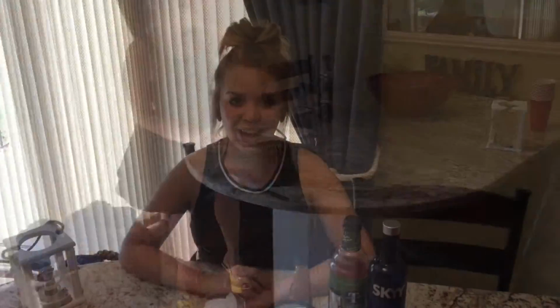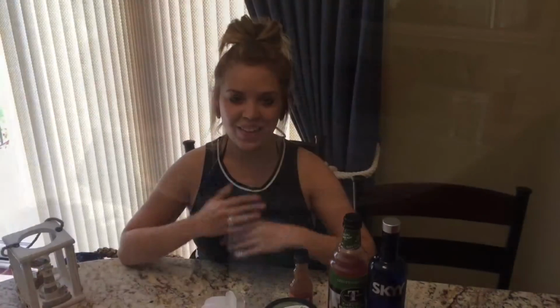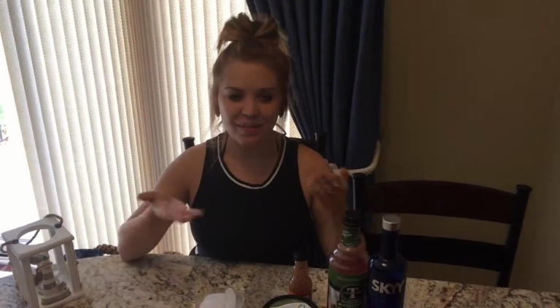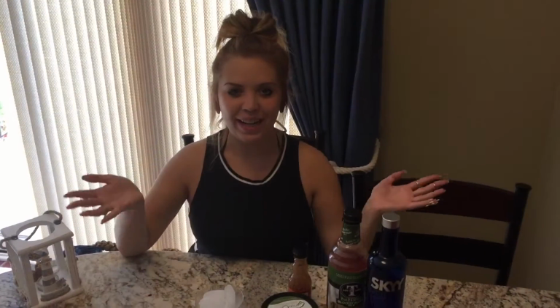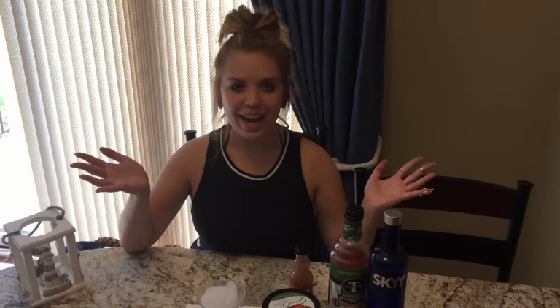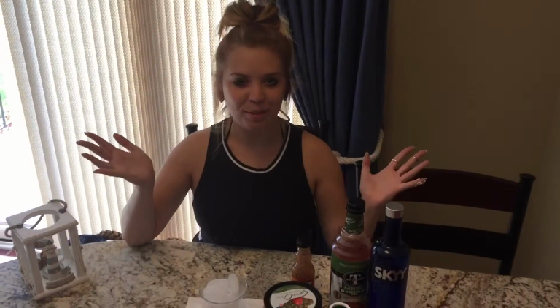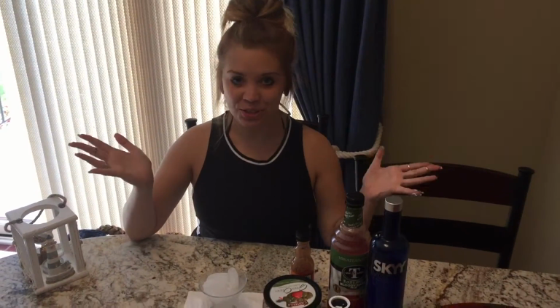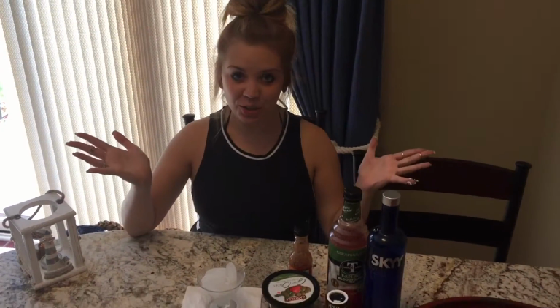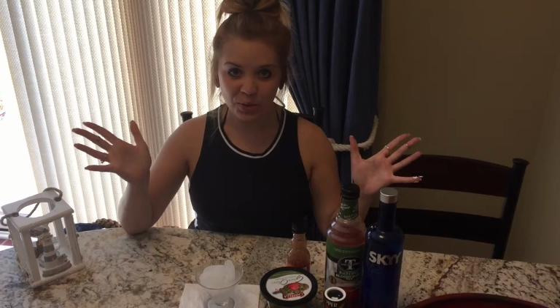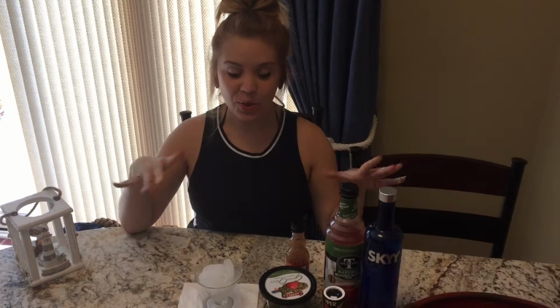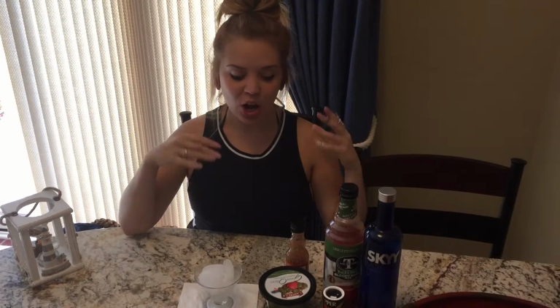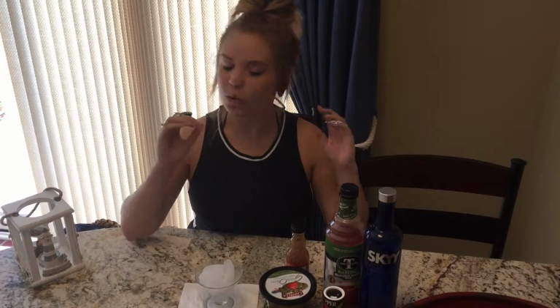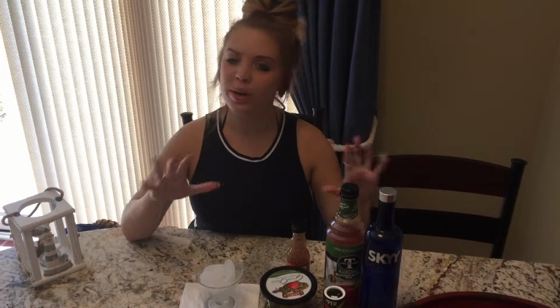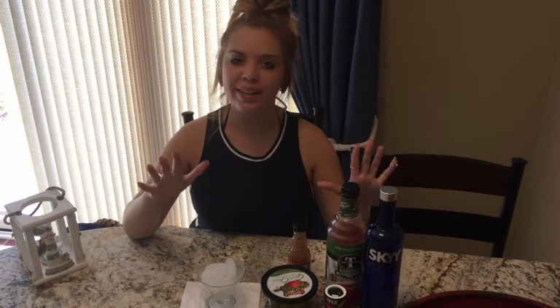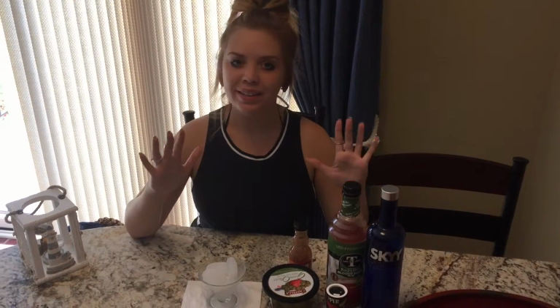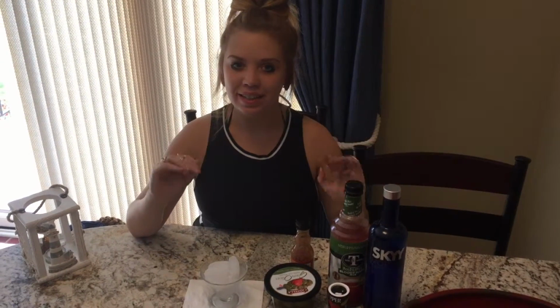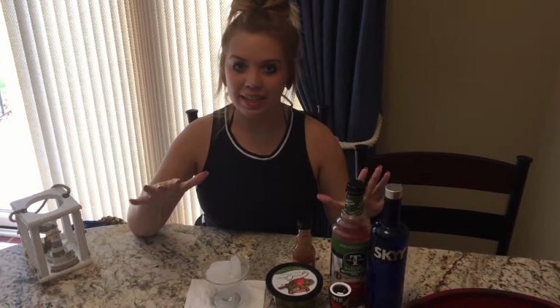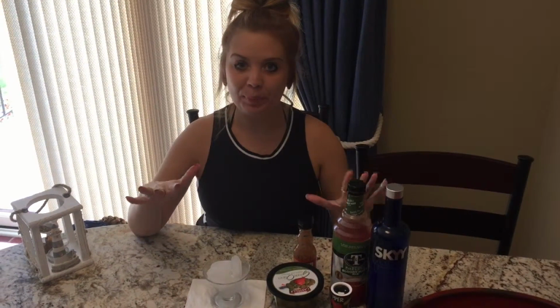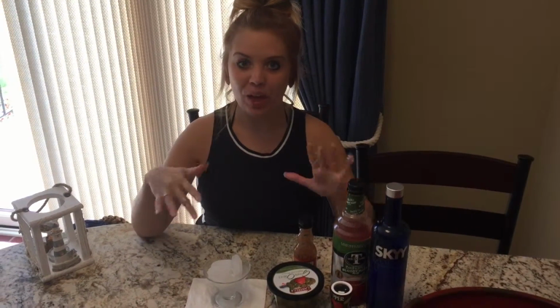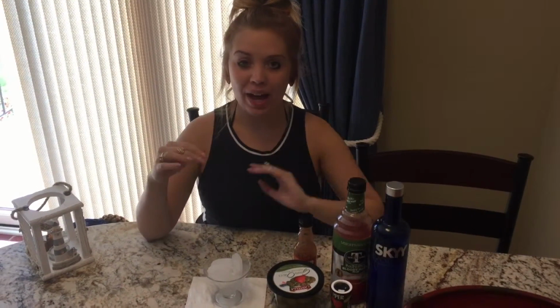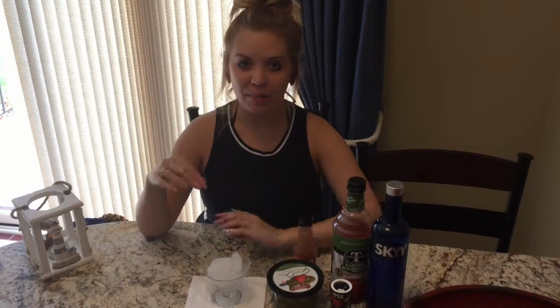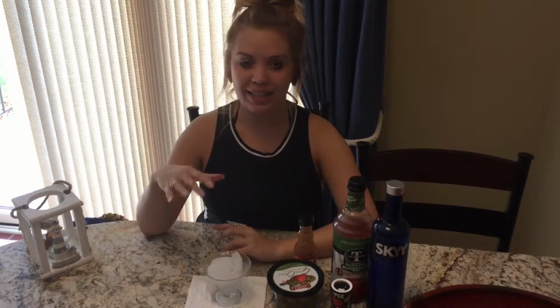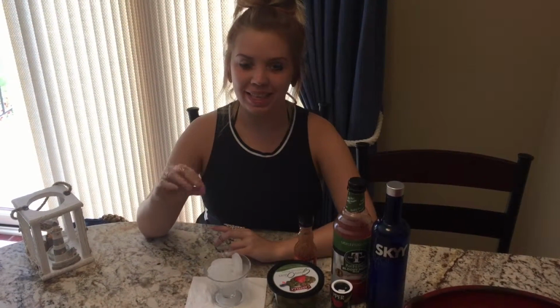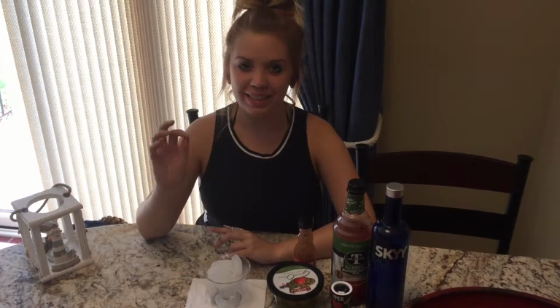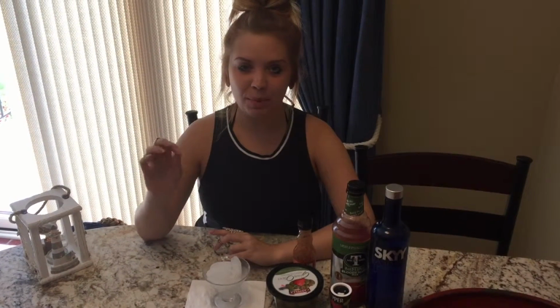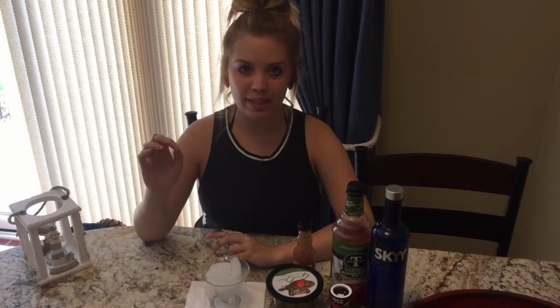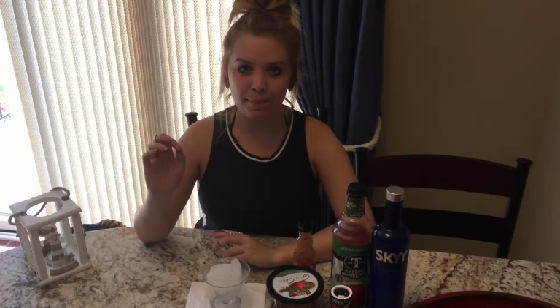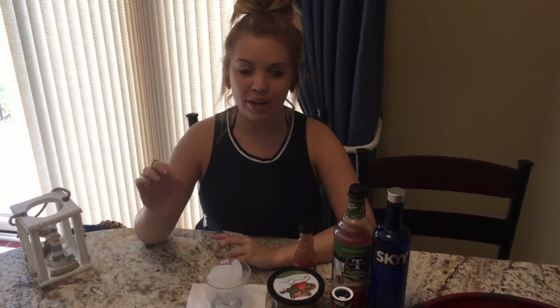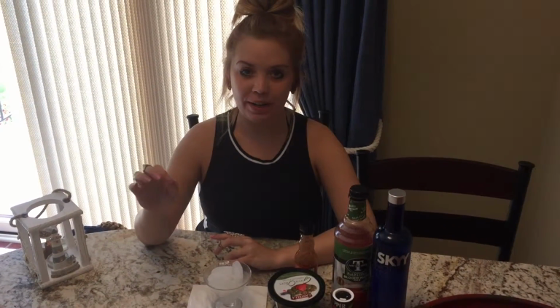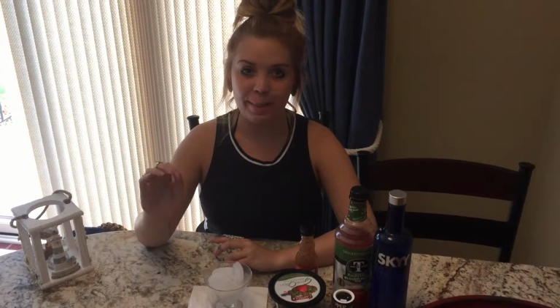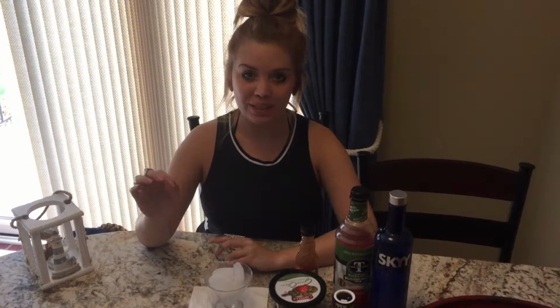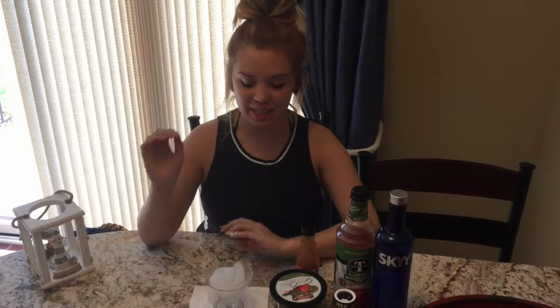Hello everybody. I'm going to be showing you a quick example of how to make a sexy Bloody Mary martini.